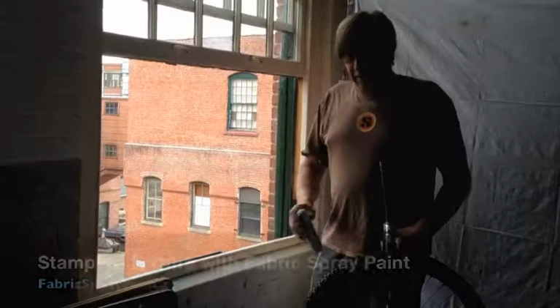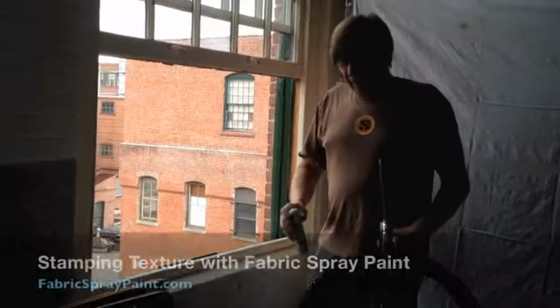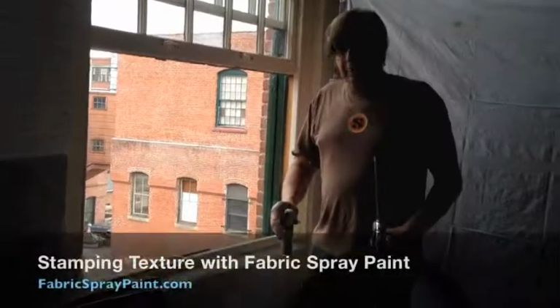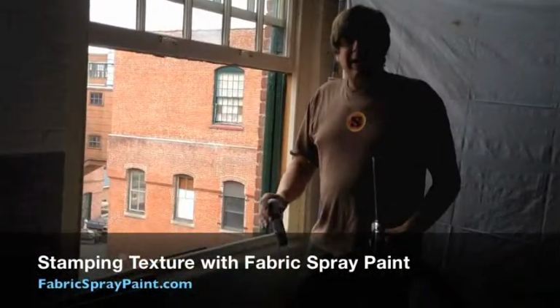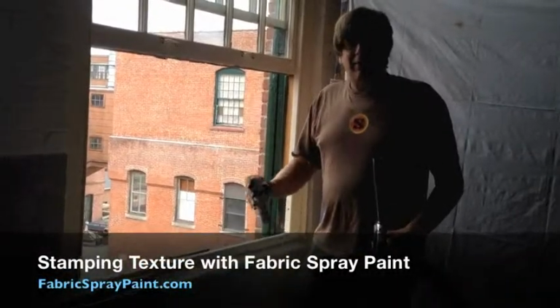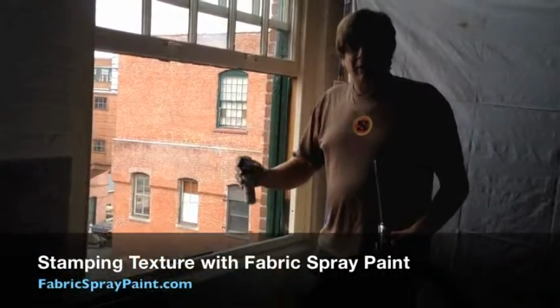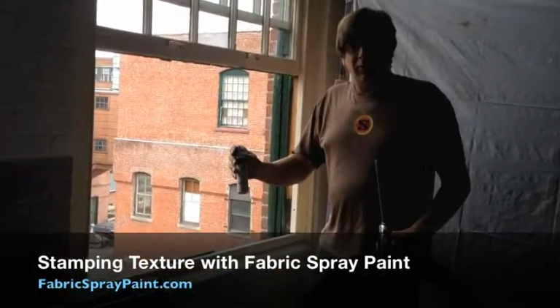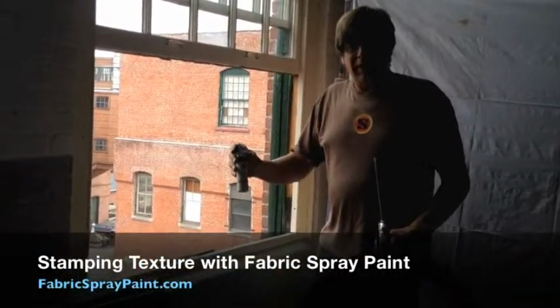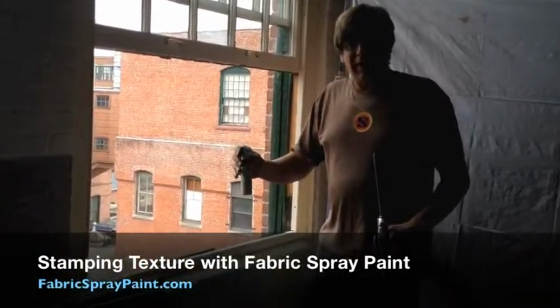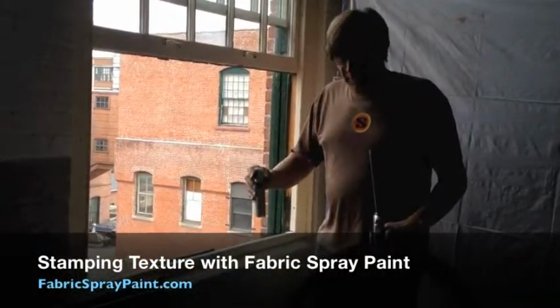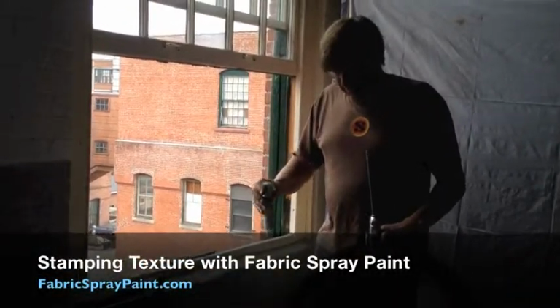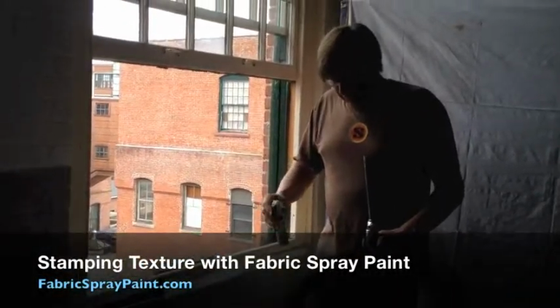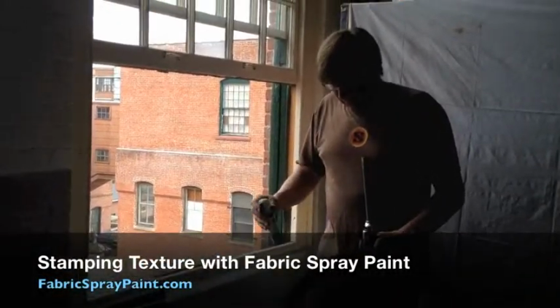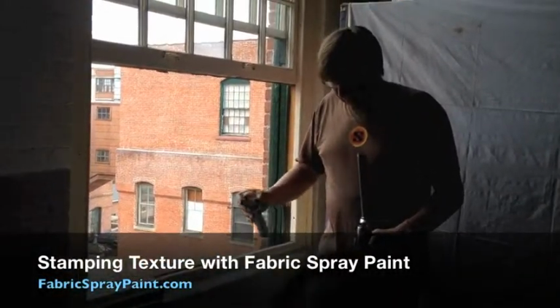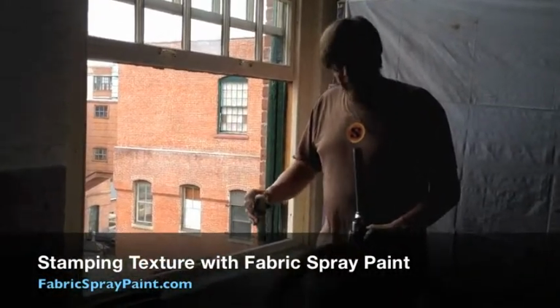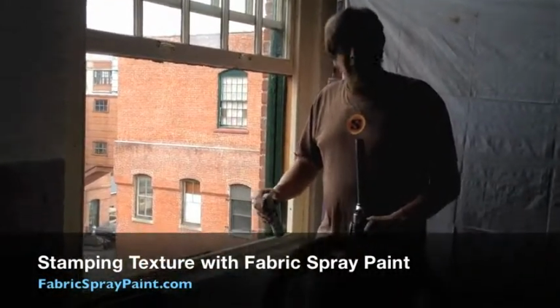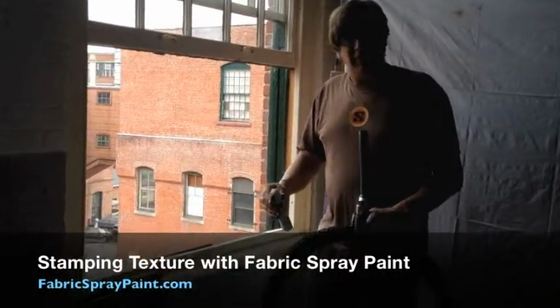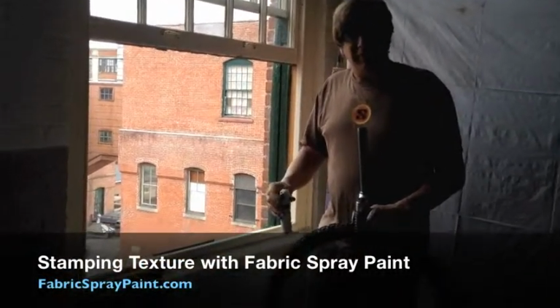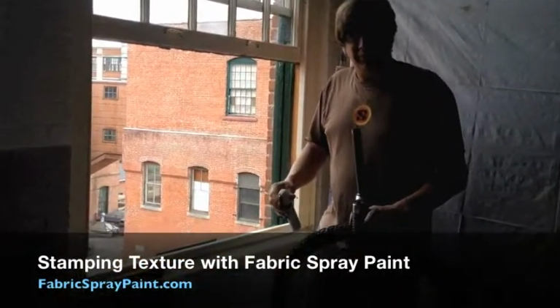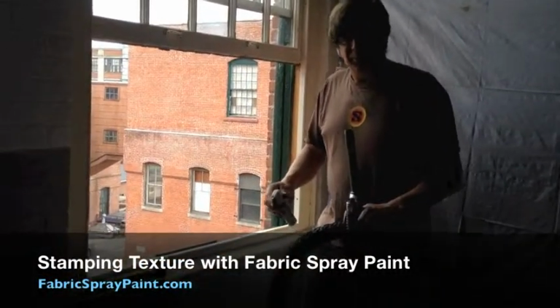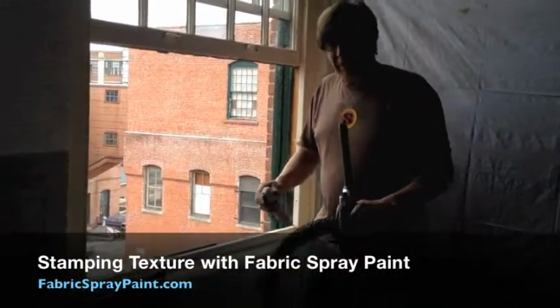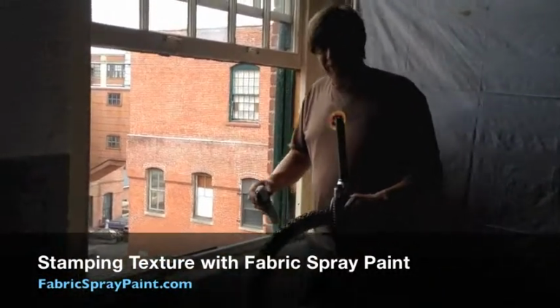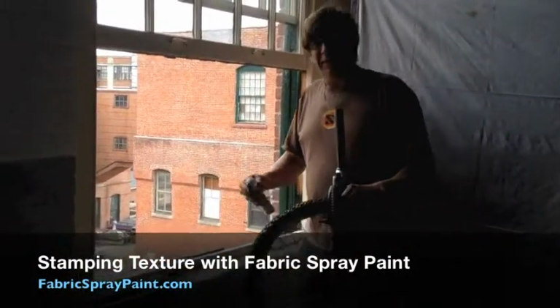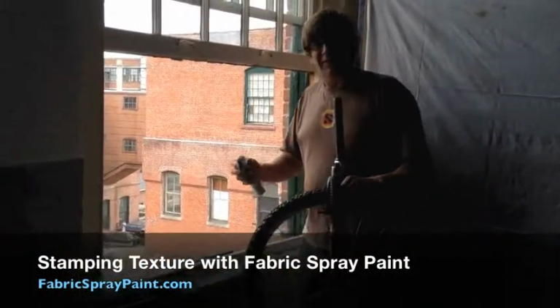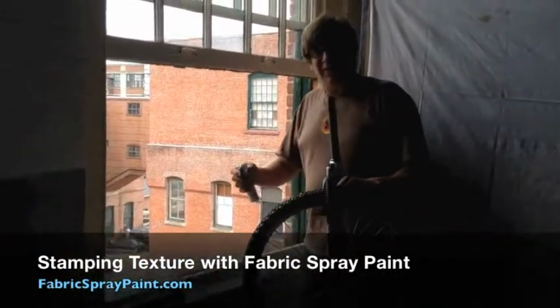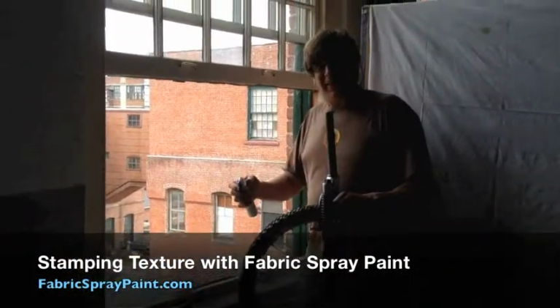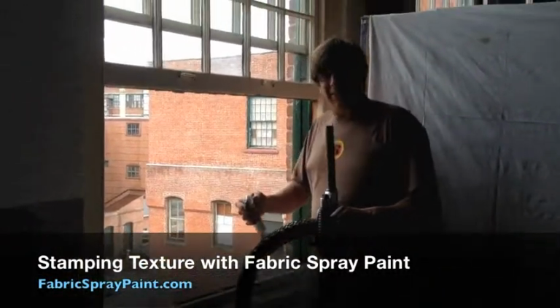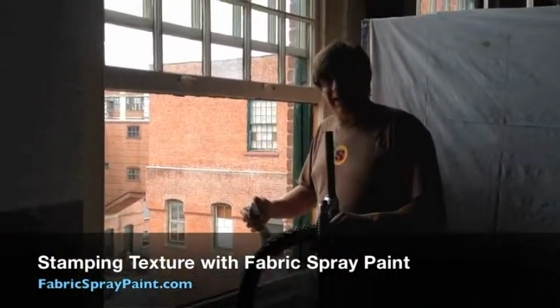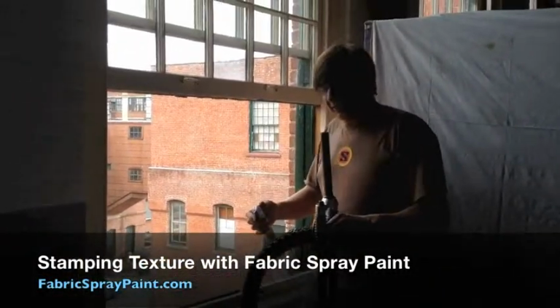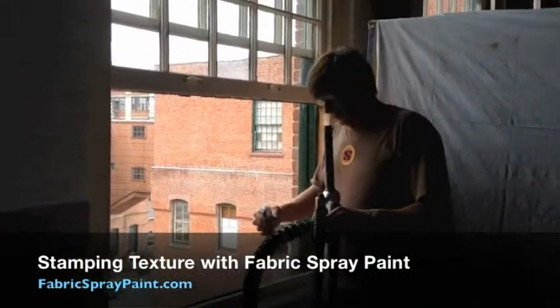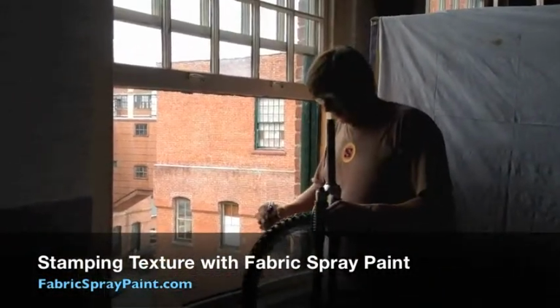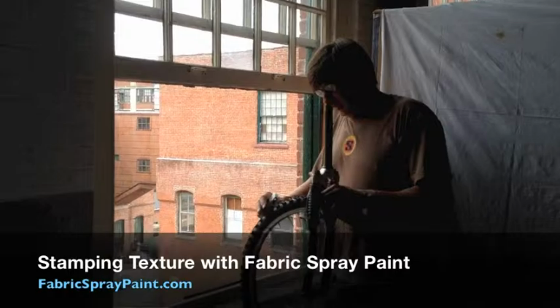Alright, here we are with the clothing craft paint. We've been having some fun trying some new stuff. Wait and see, I think you'll like how this turns out.